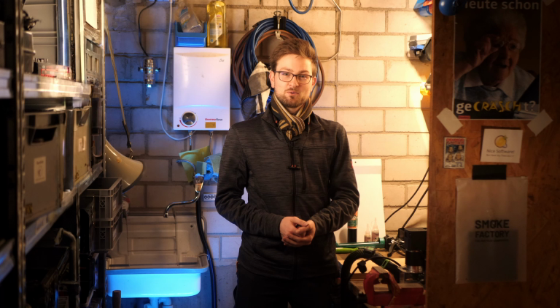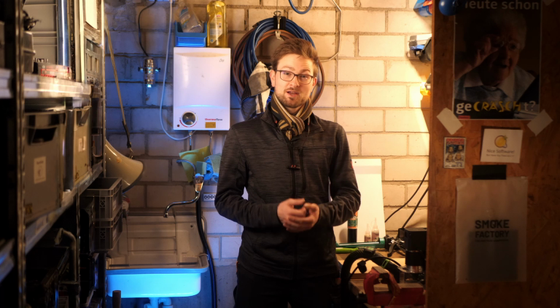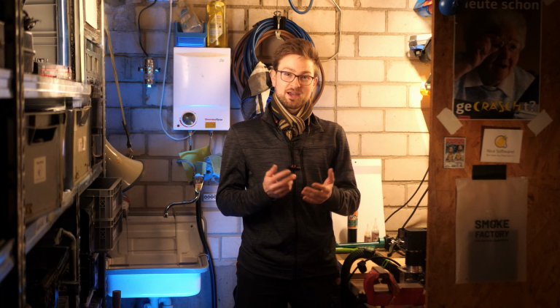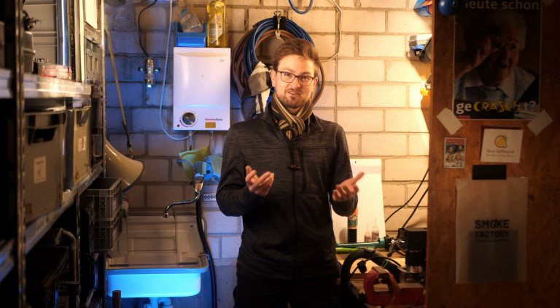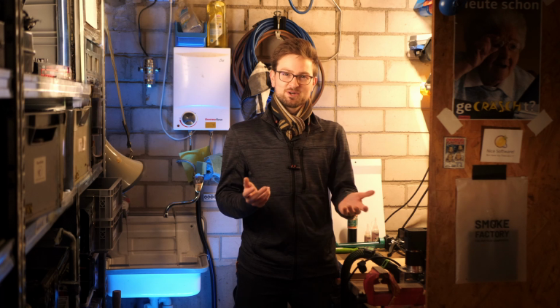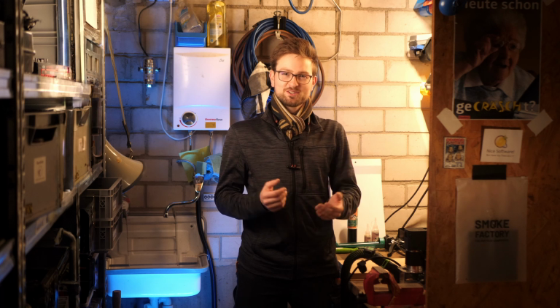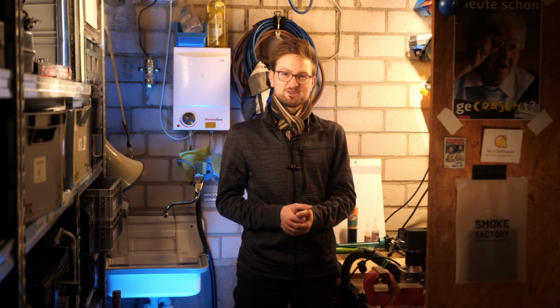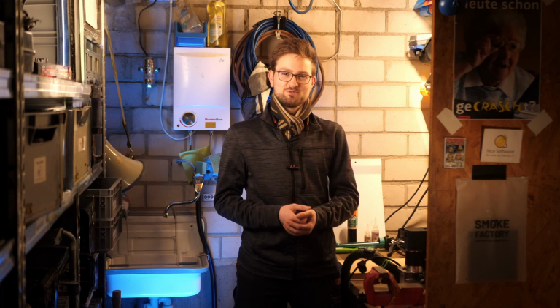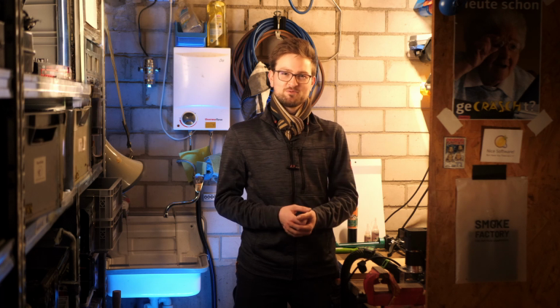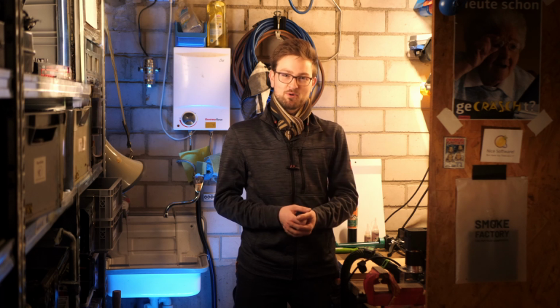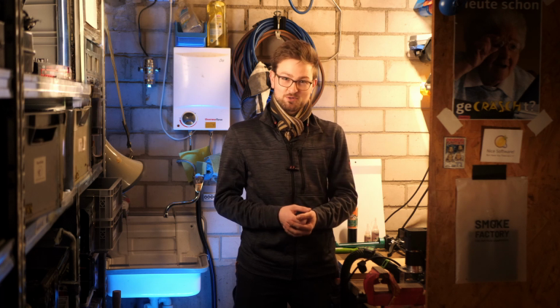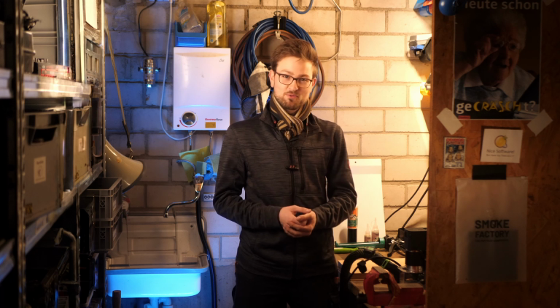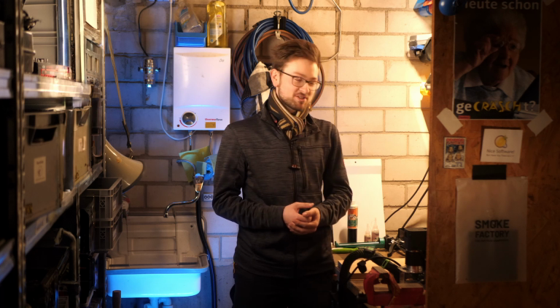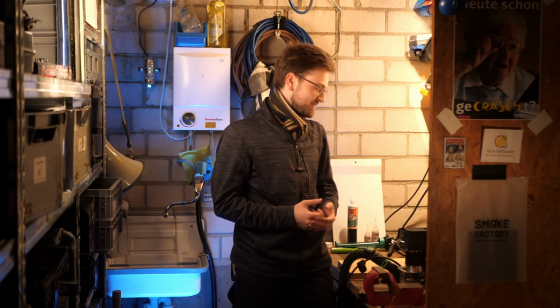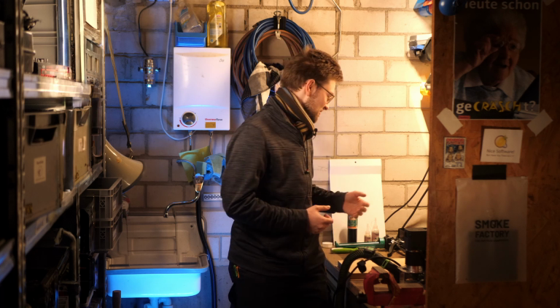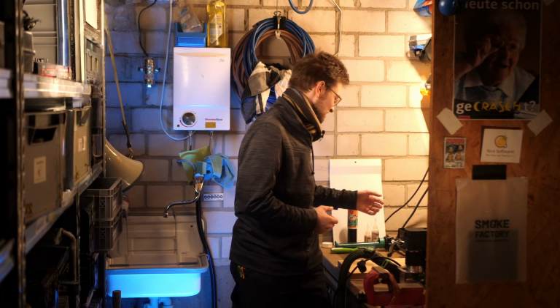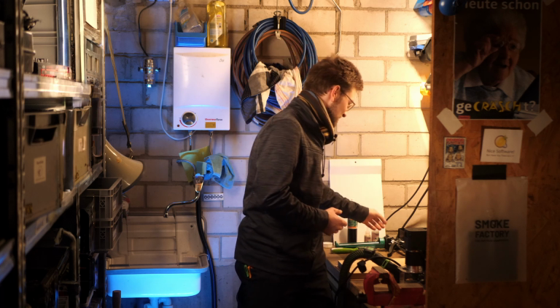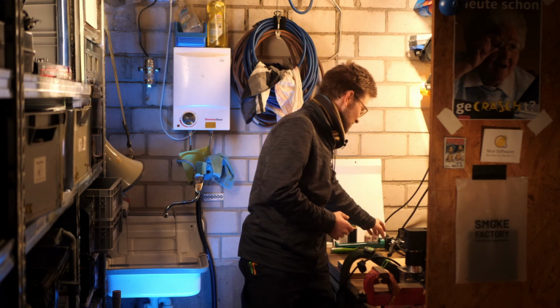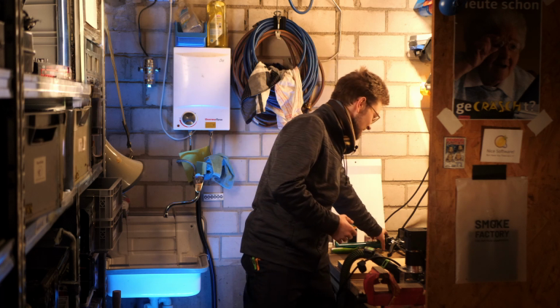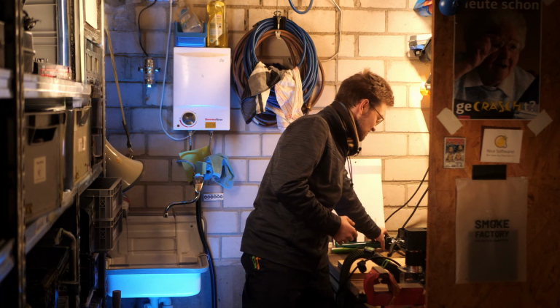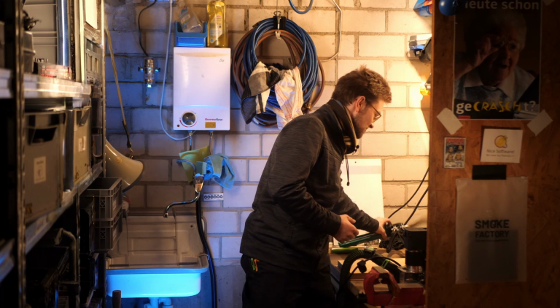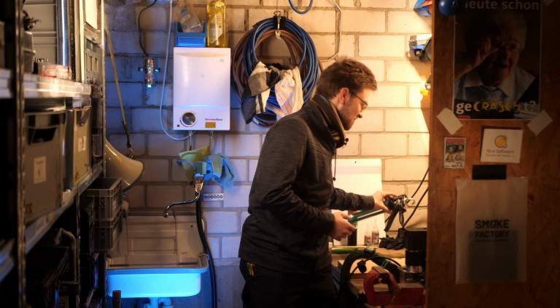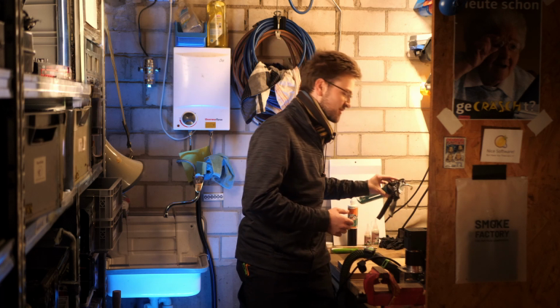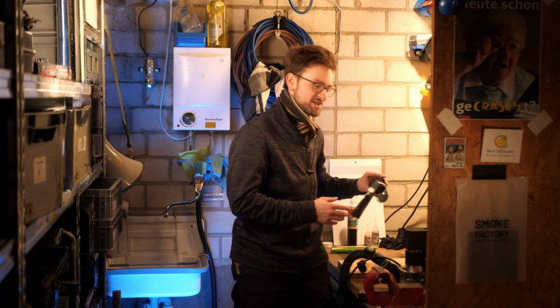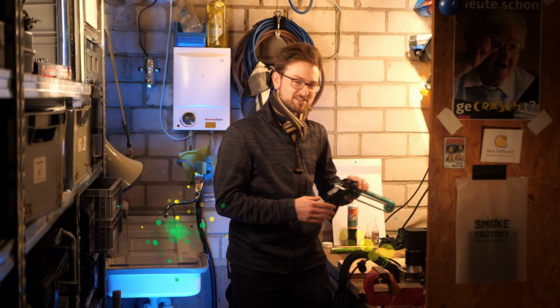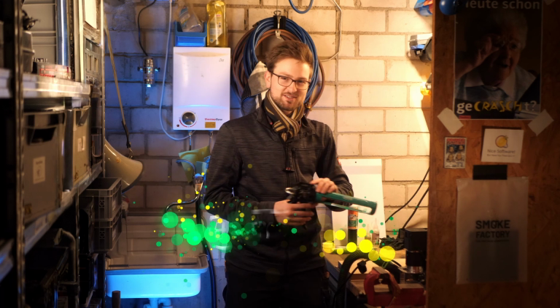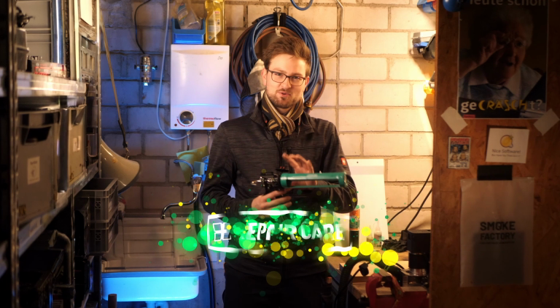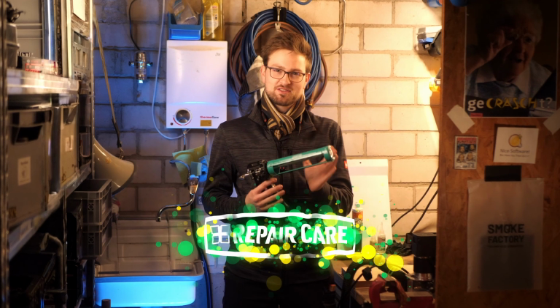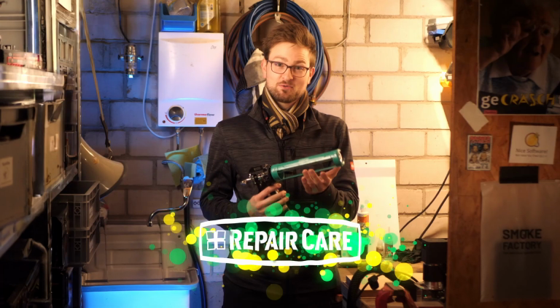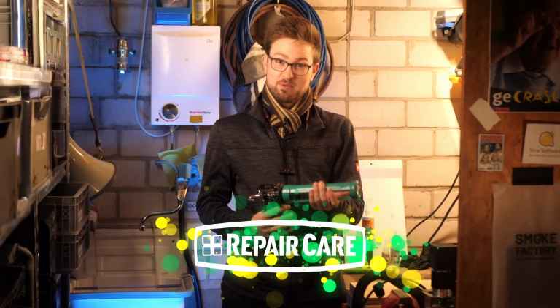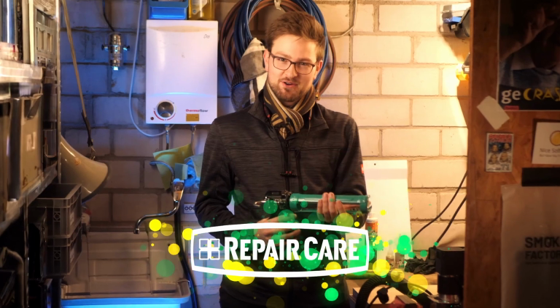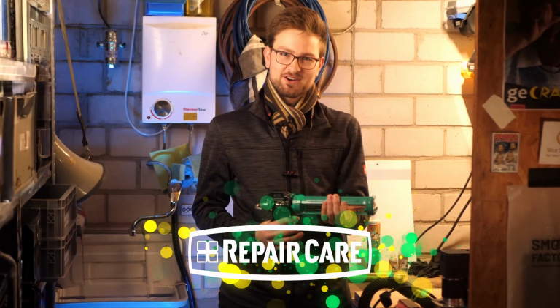Welcome back everyone to a new BodgeBootWorks video. Today we're doing a project with repair care.